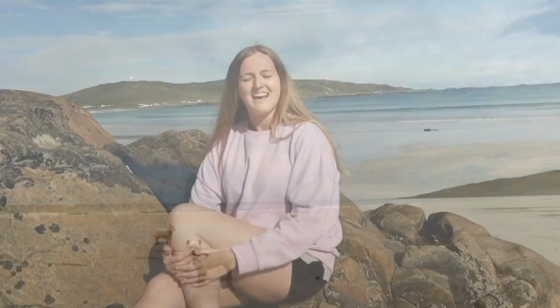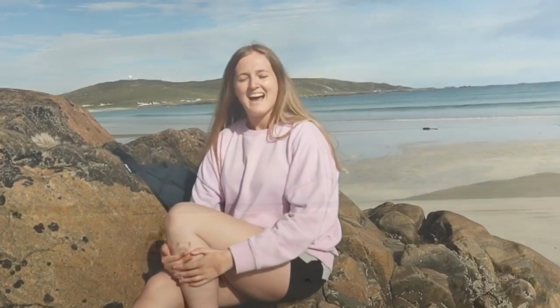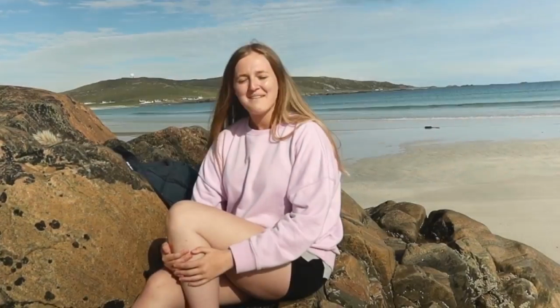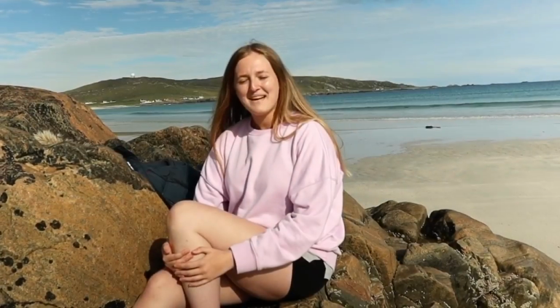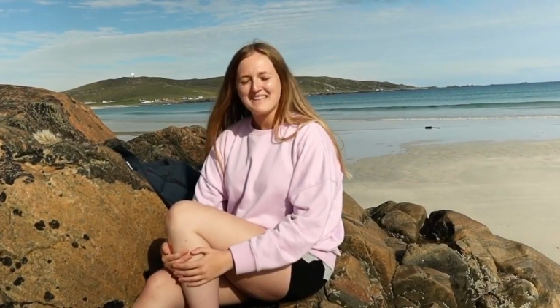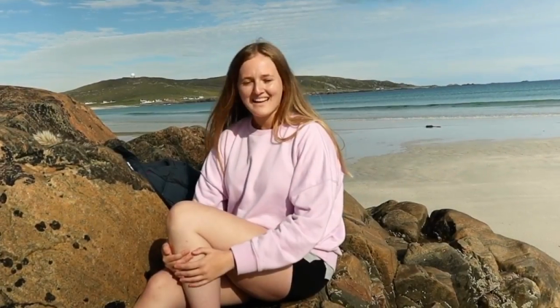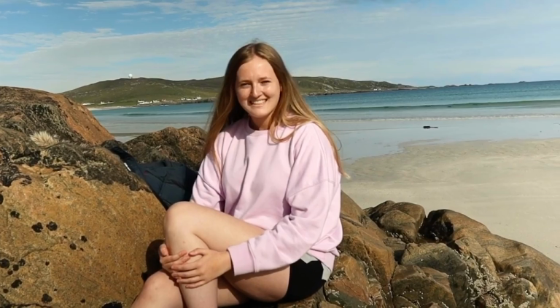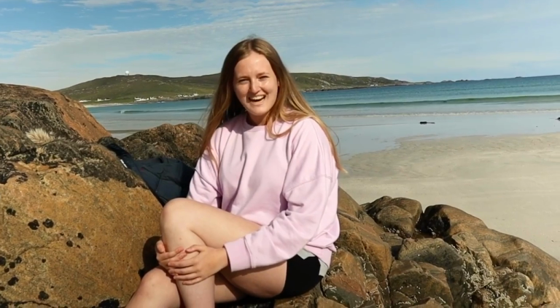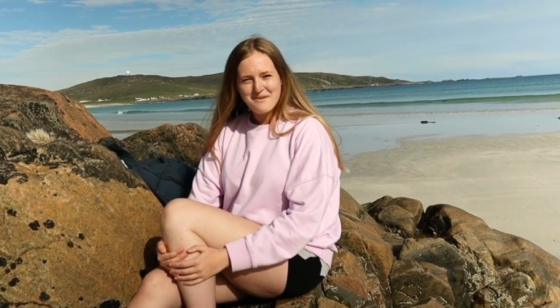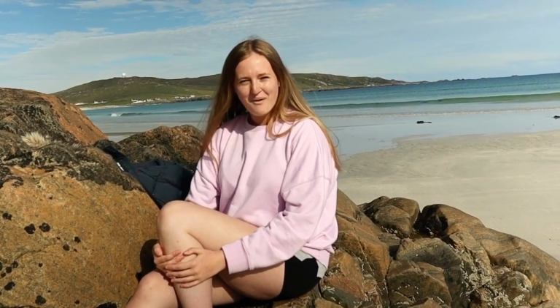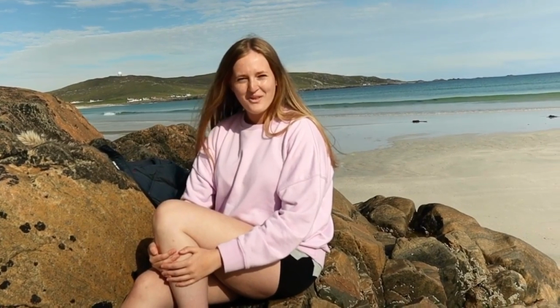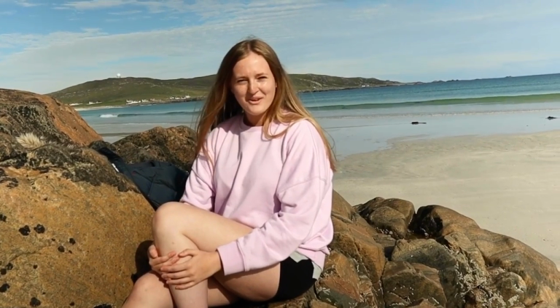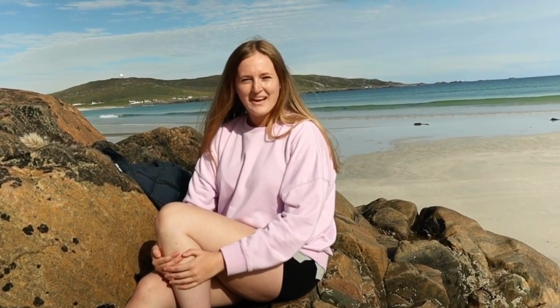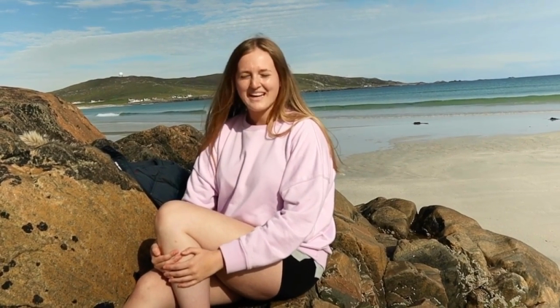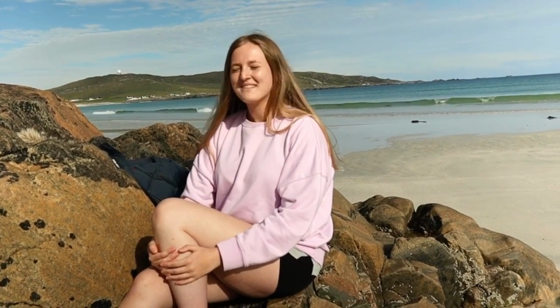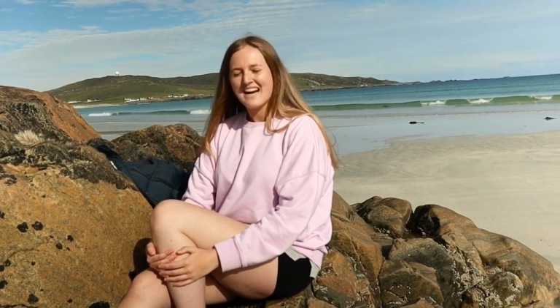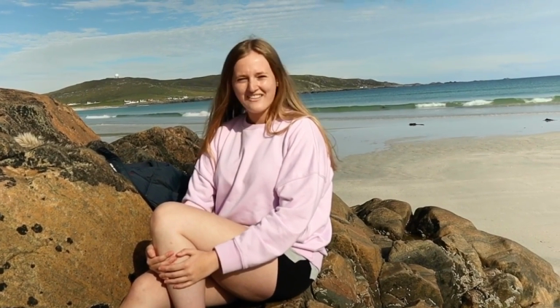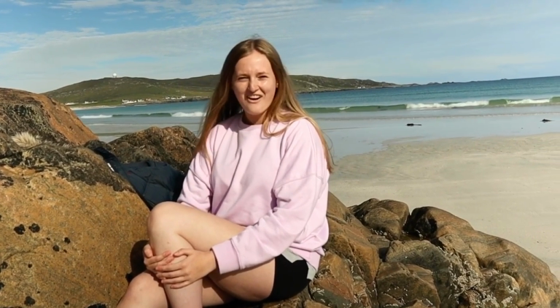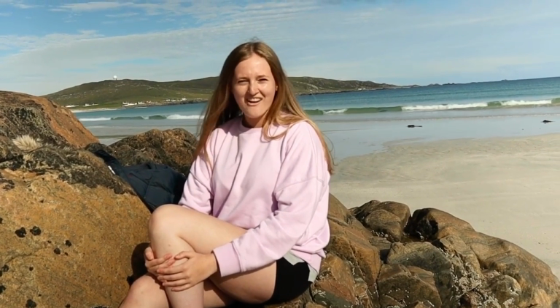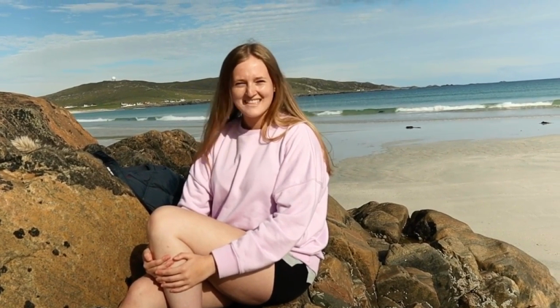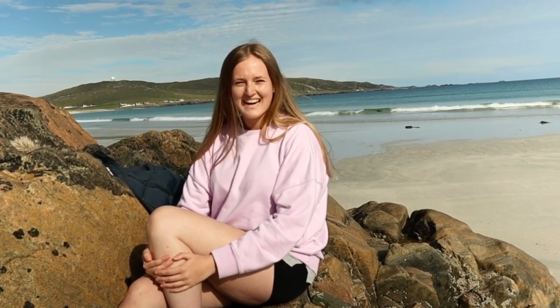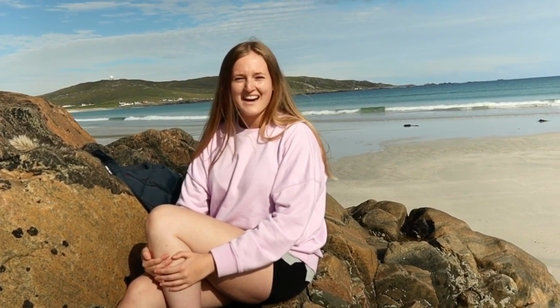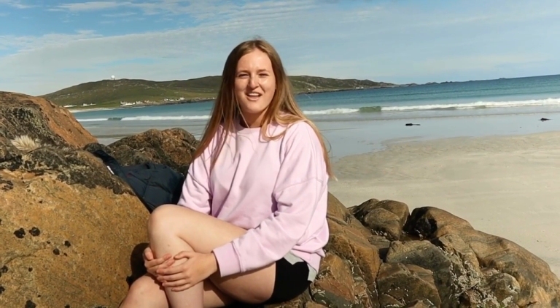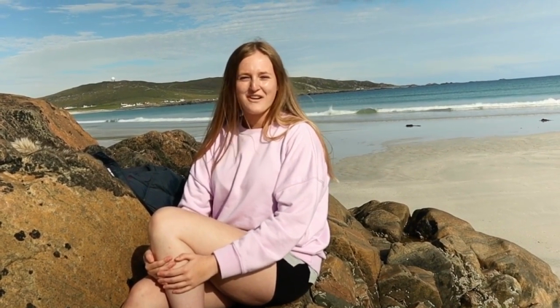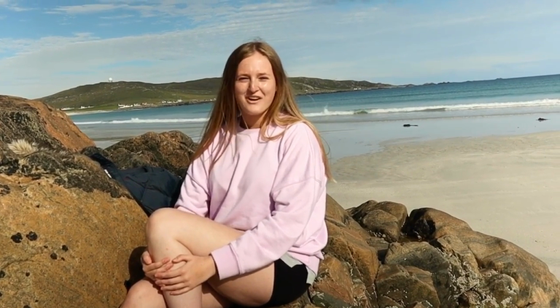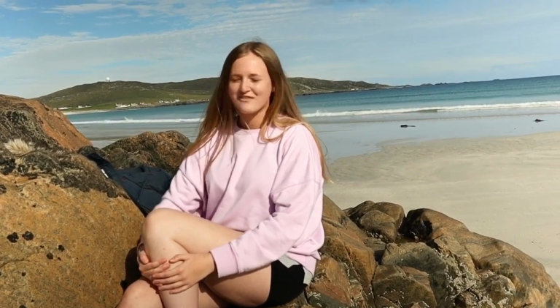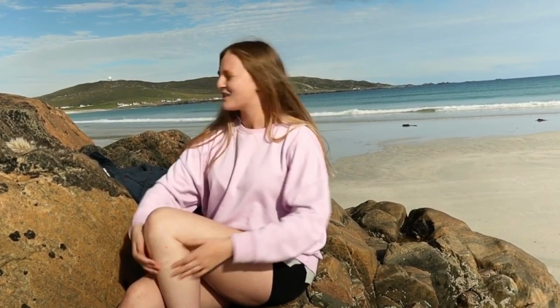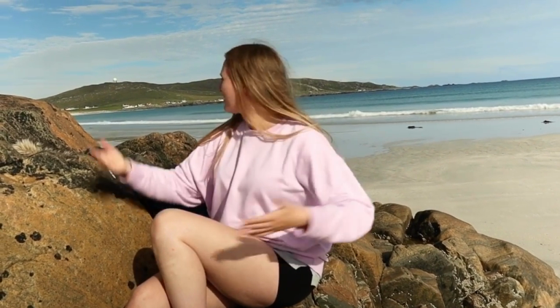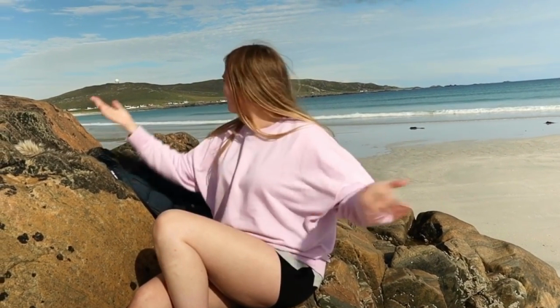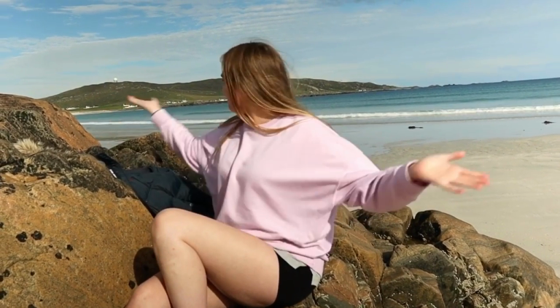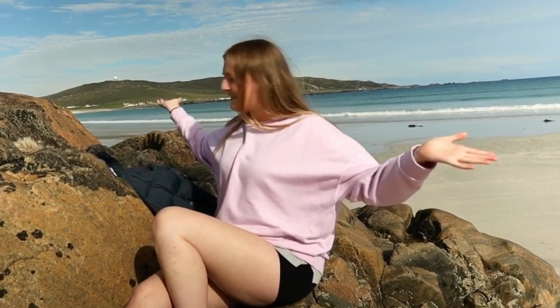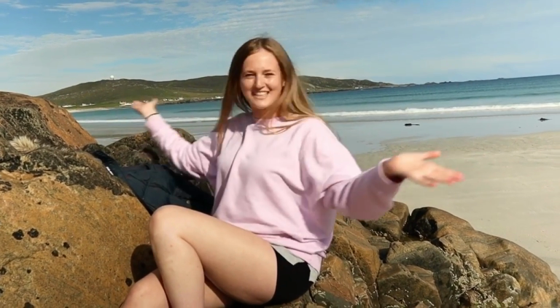Hi, my name's Alison. I'm from Boswell and I come to Tiree on holiday. I love it because of the beautiful beaches.